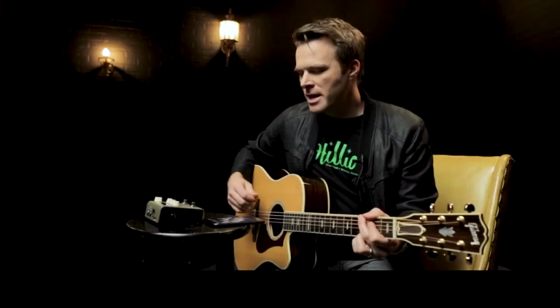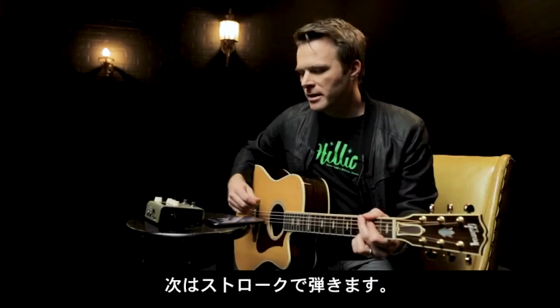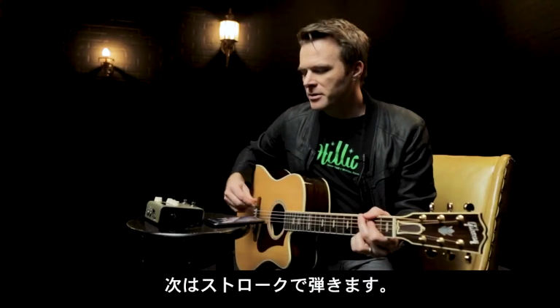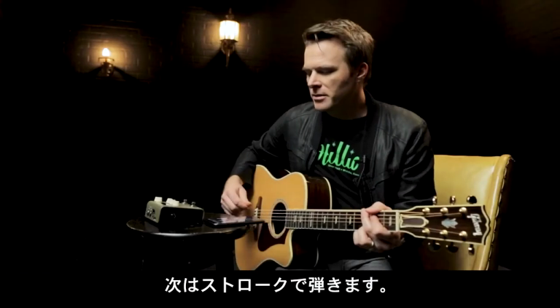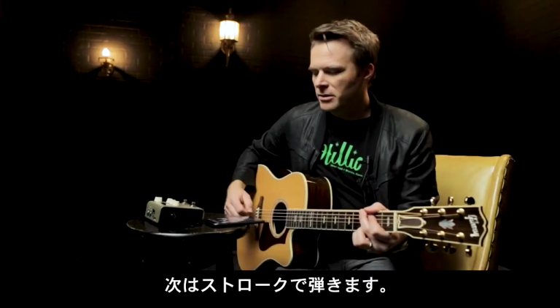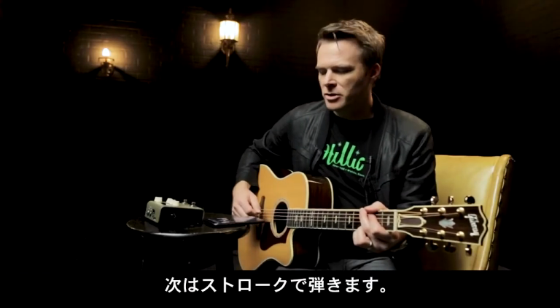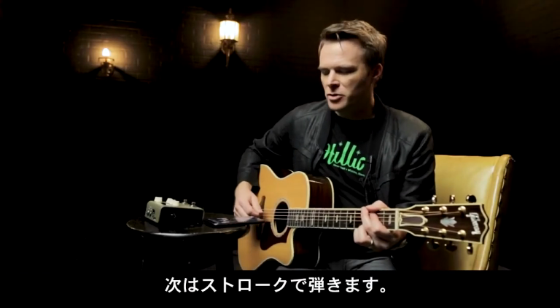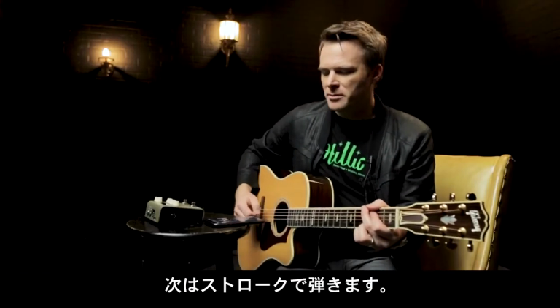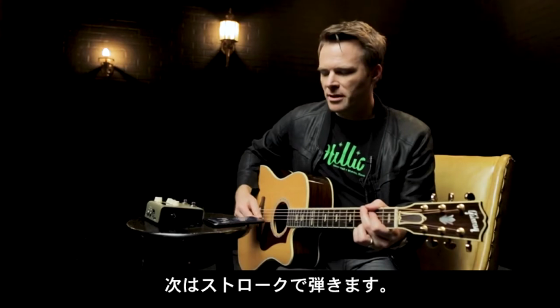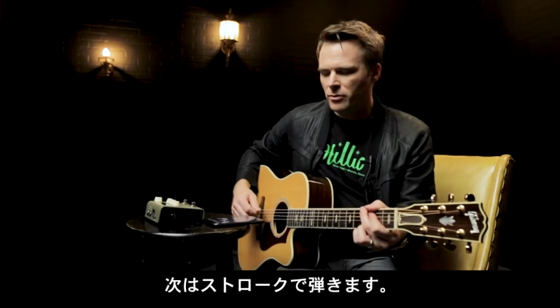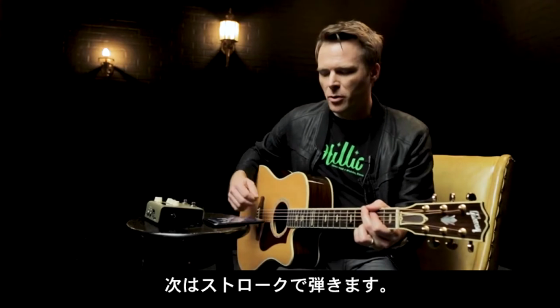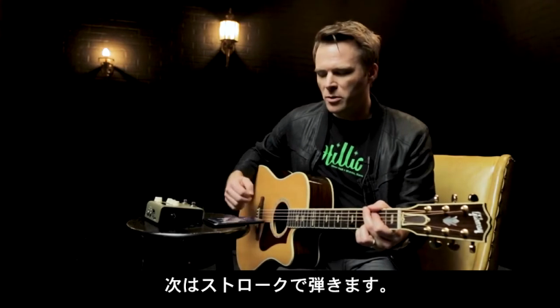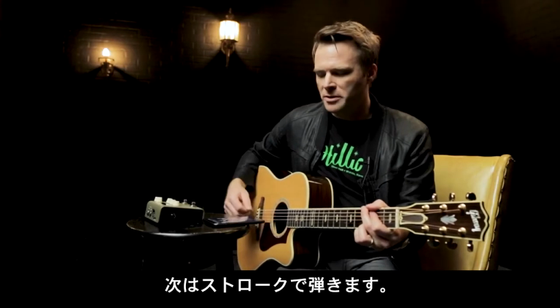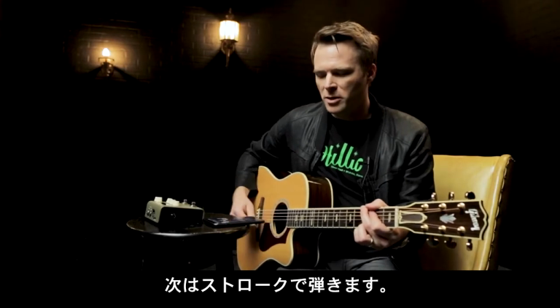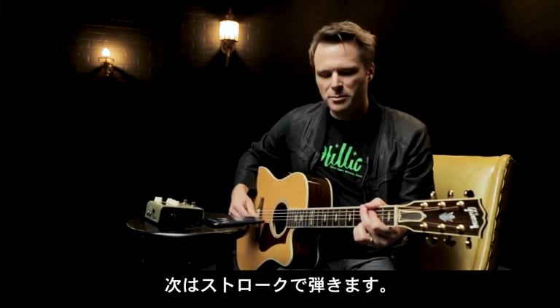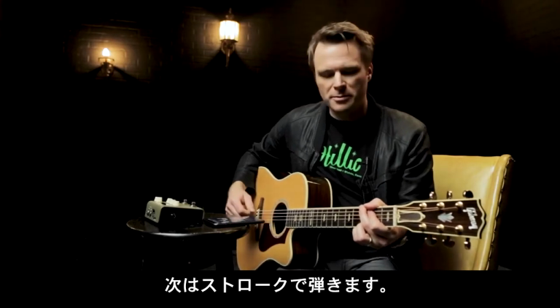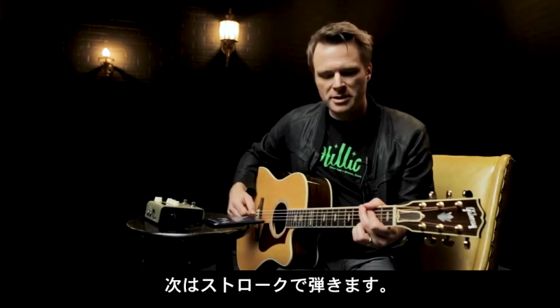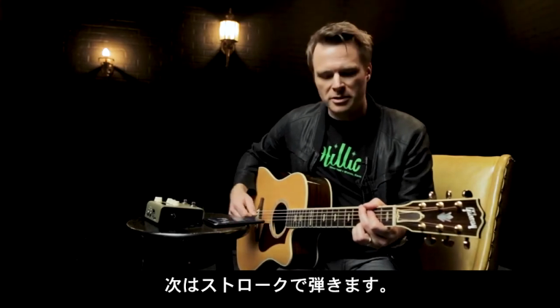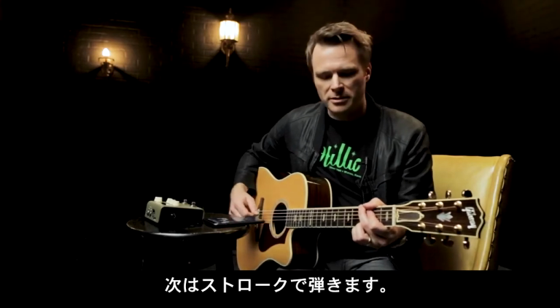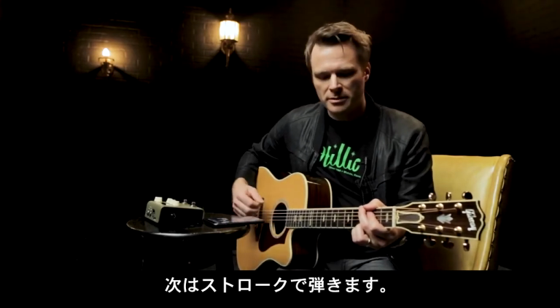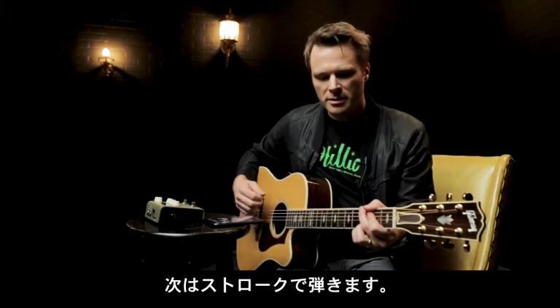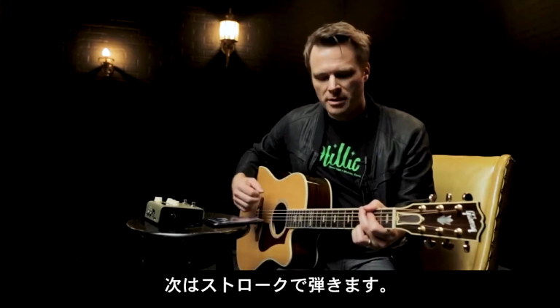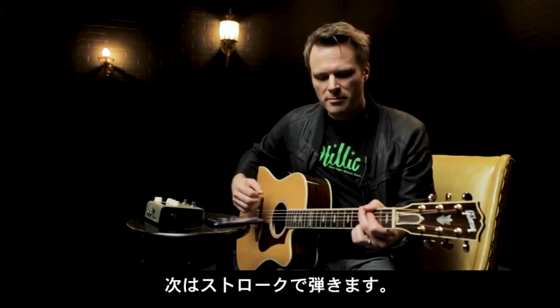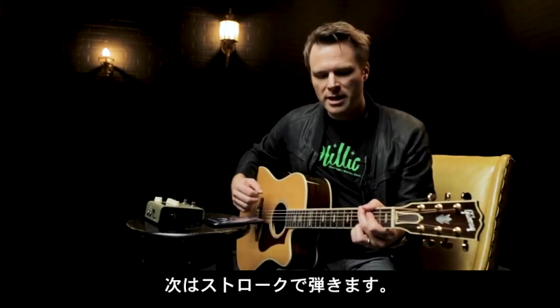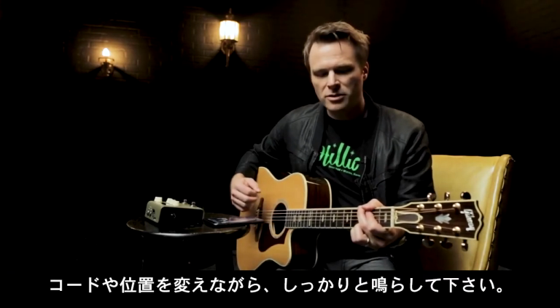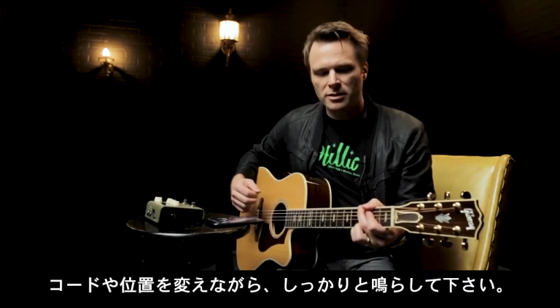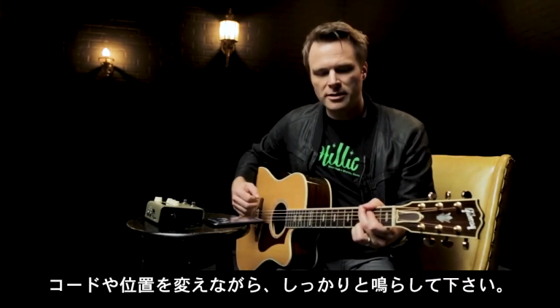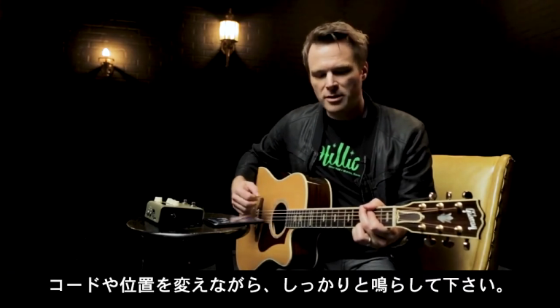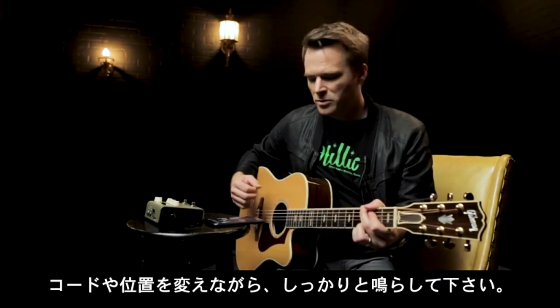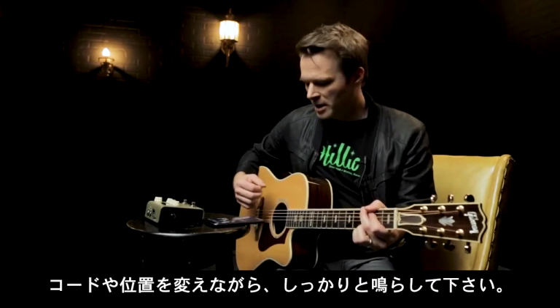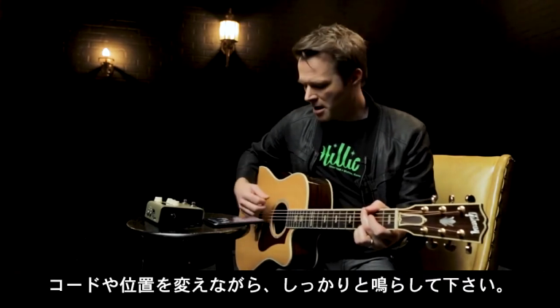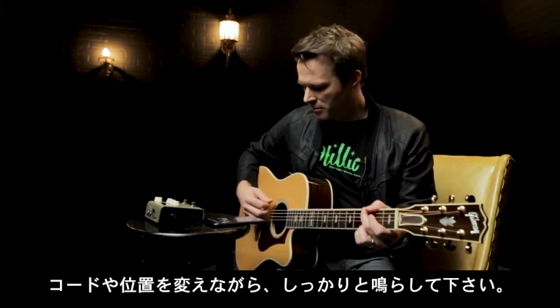Next, you're going to strum several chords in multiple positions, making sure to let the notes ring out.